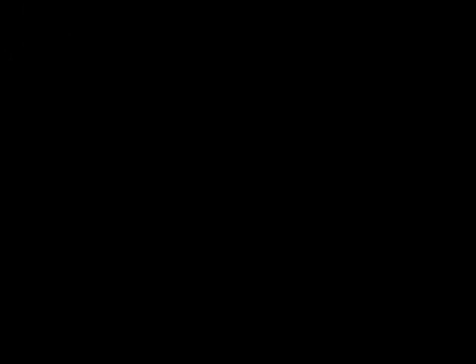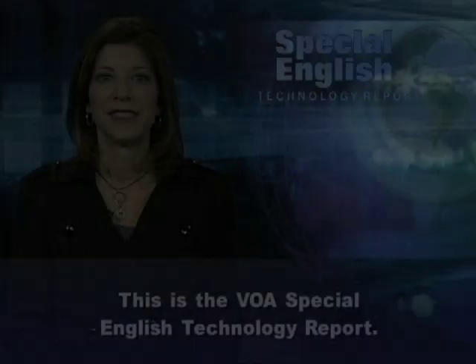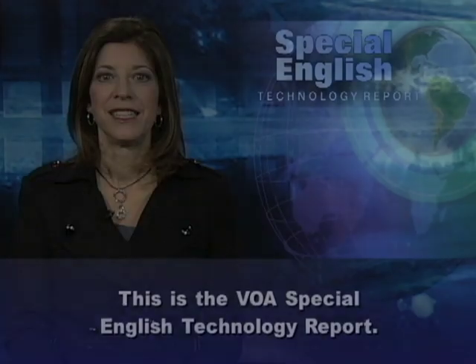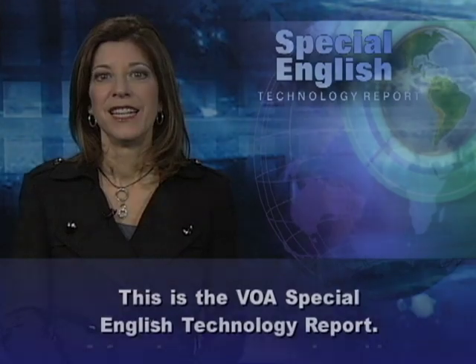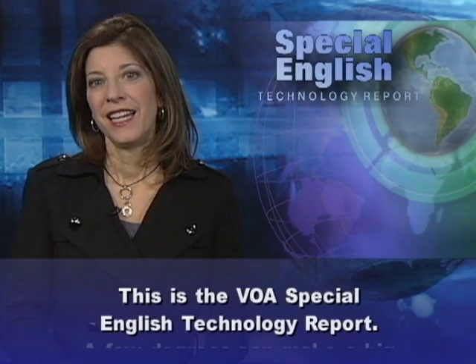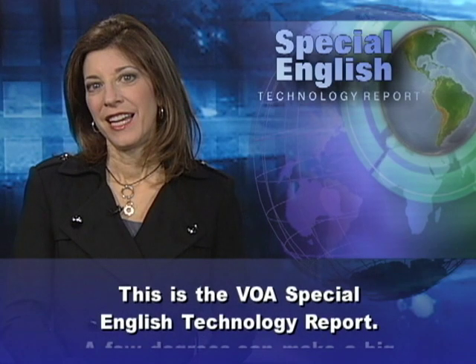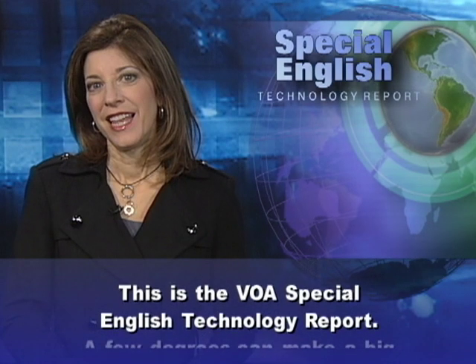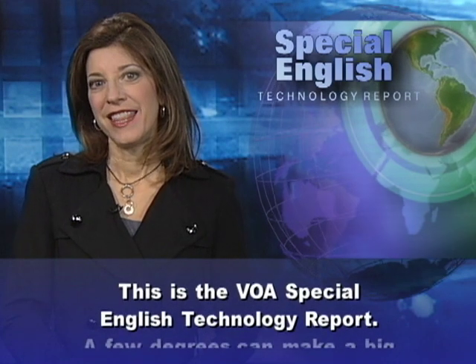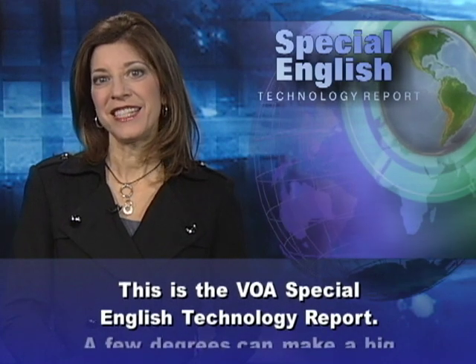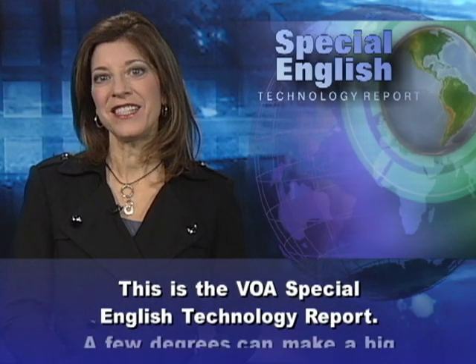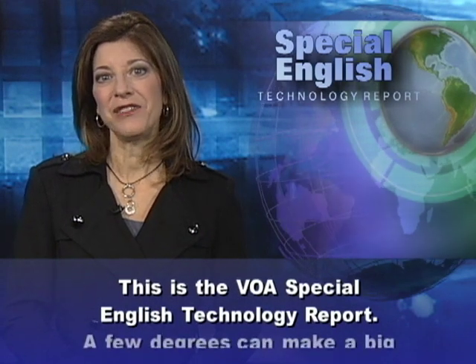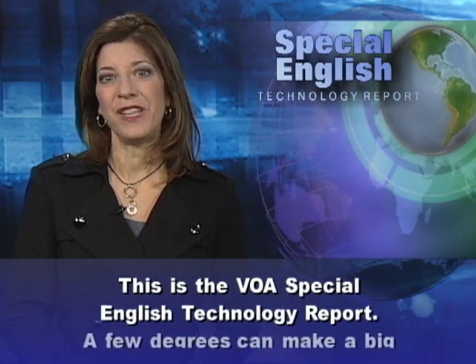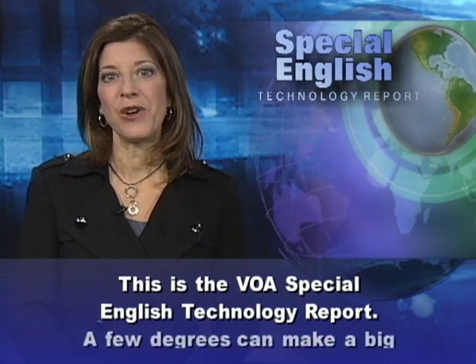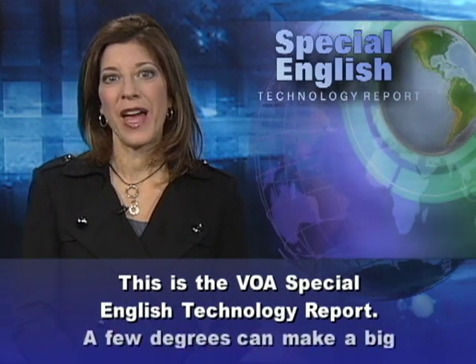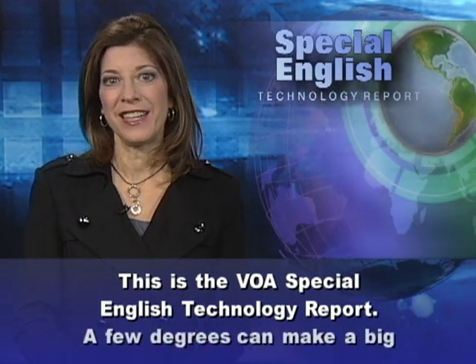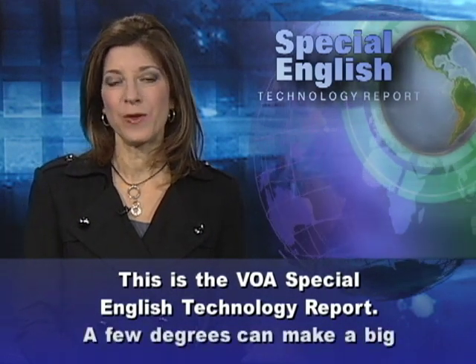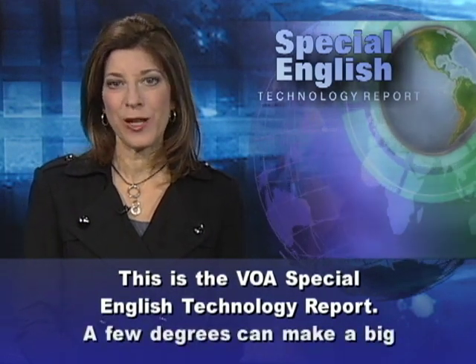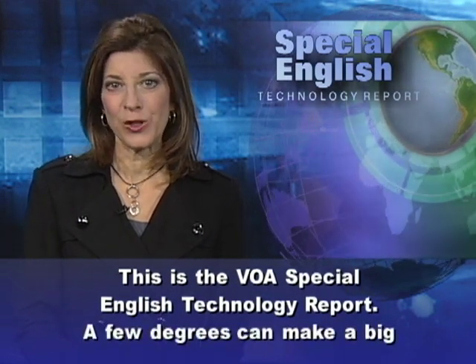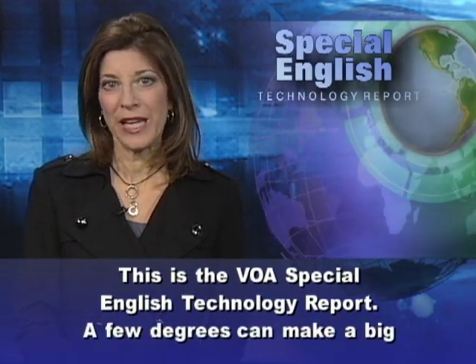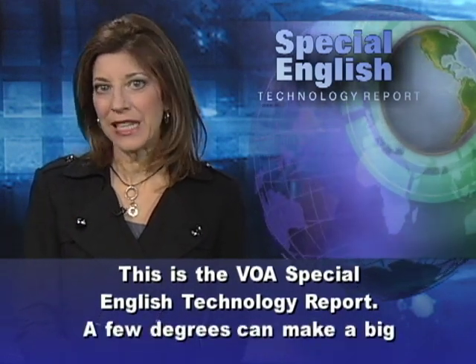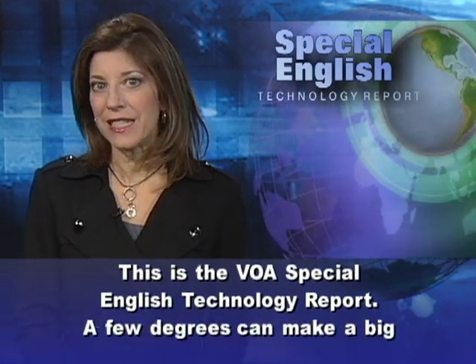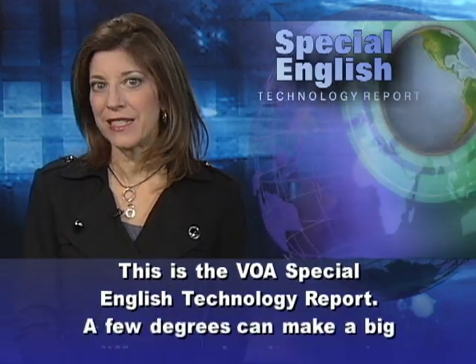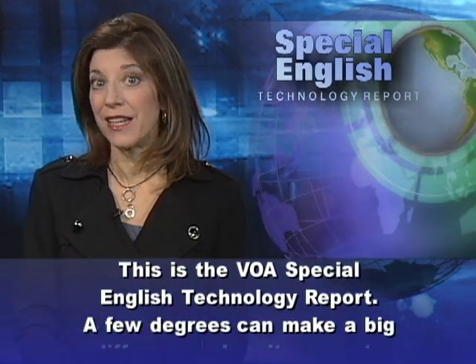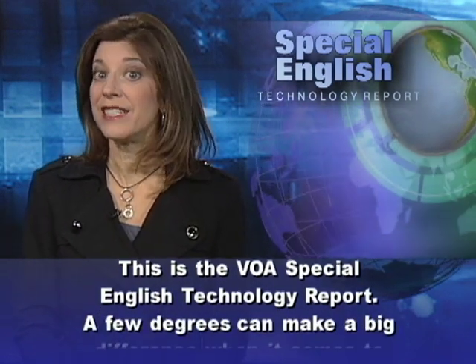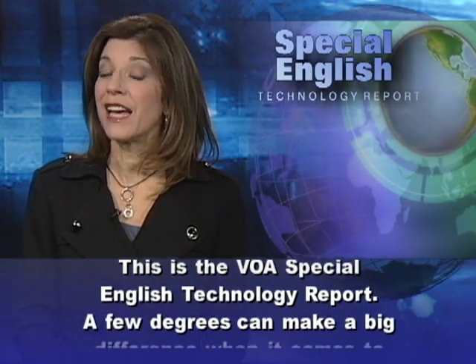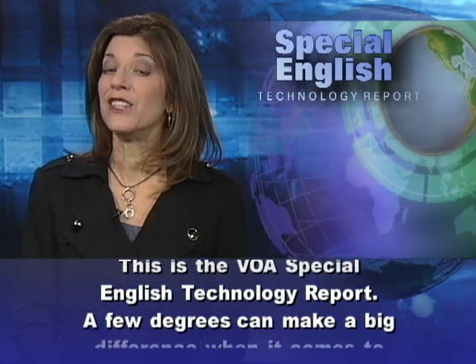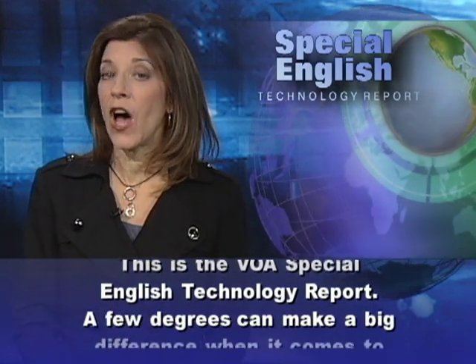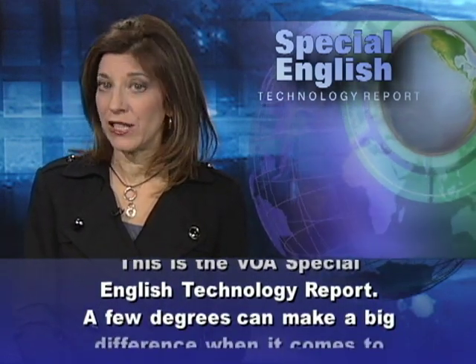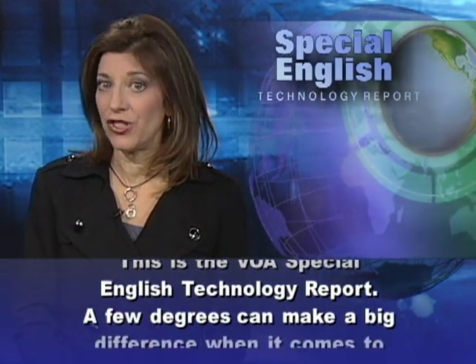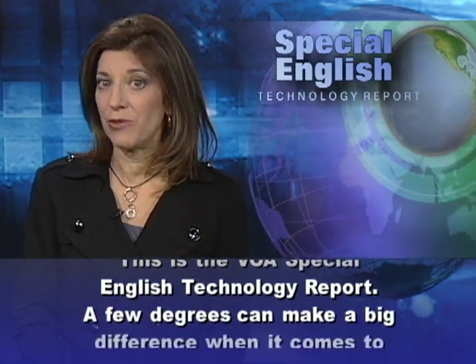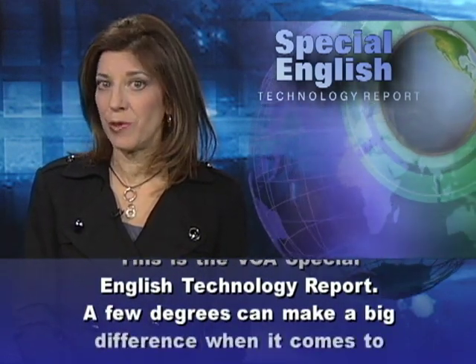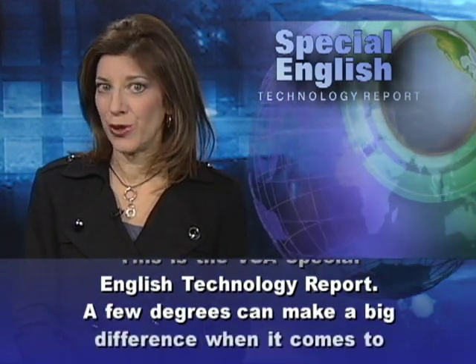This is the VOA Special English Technology Report.